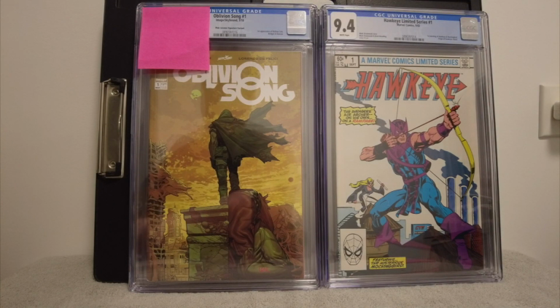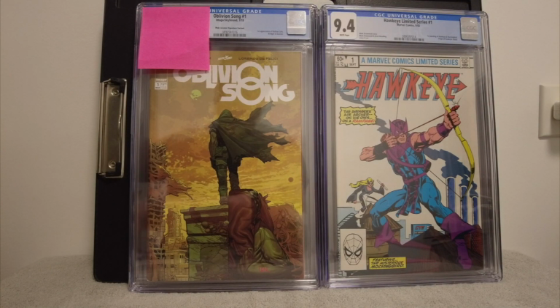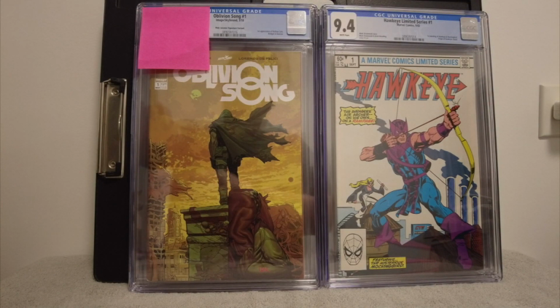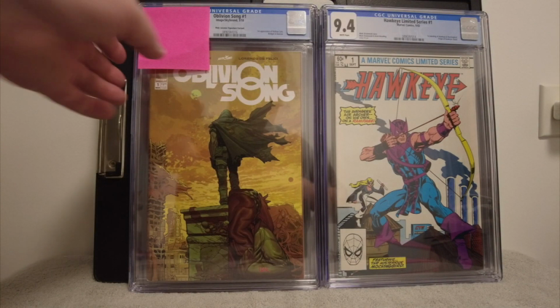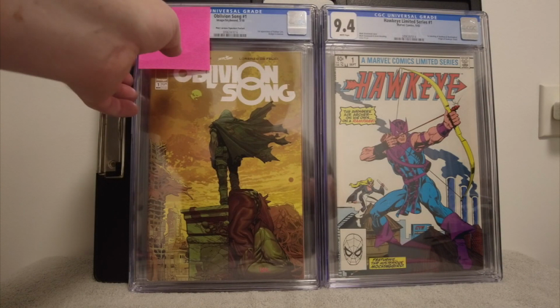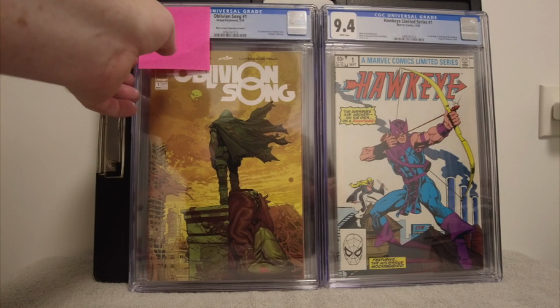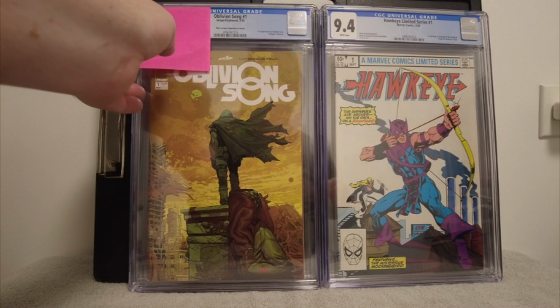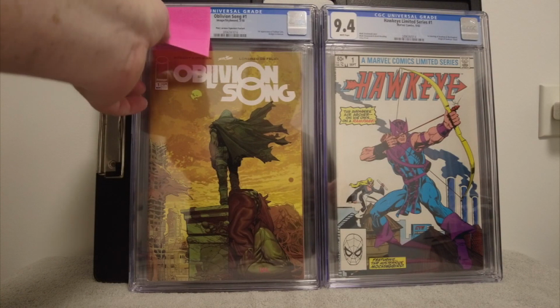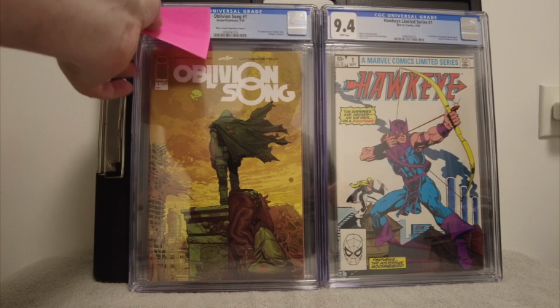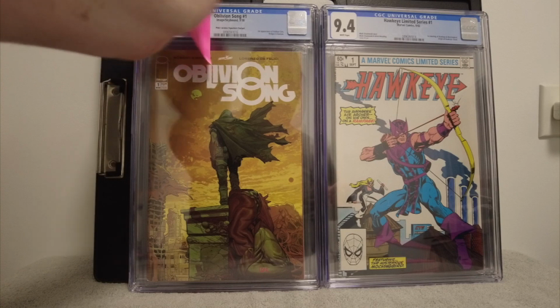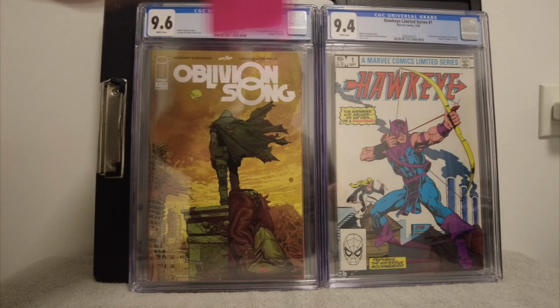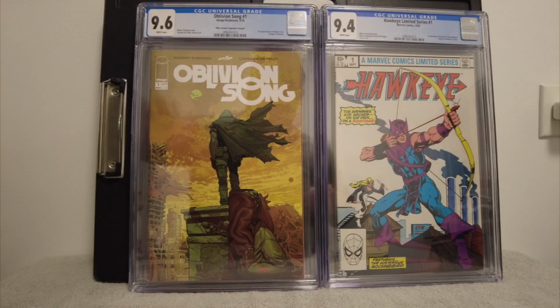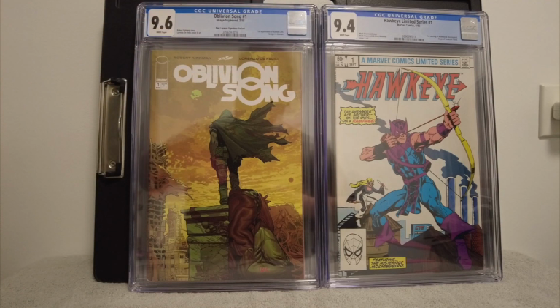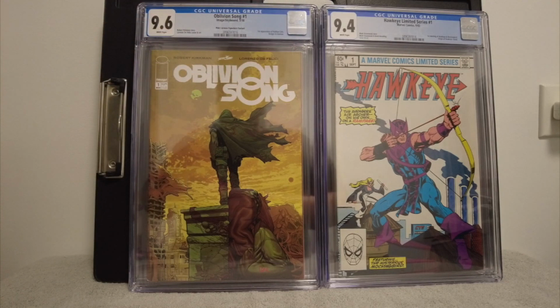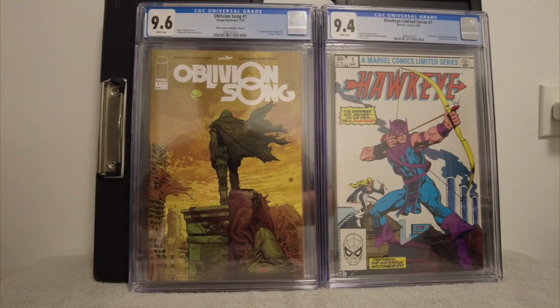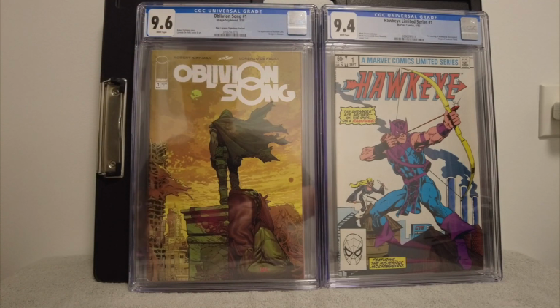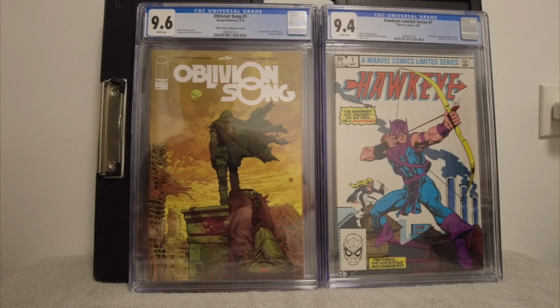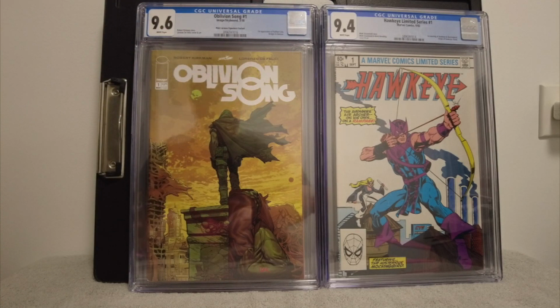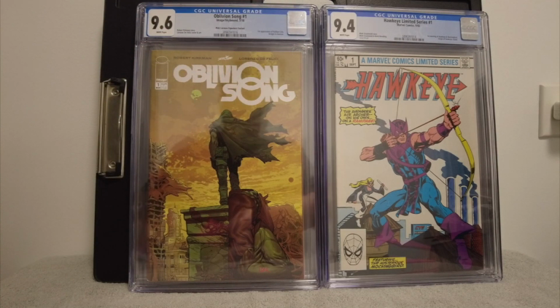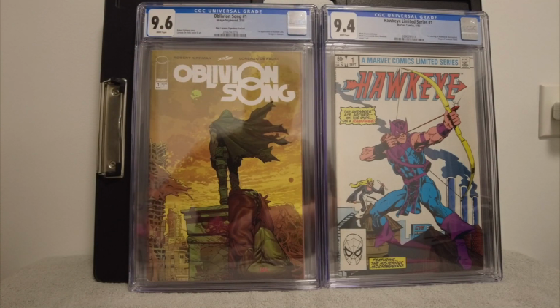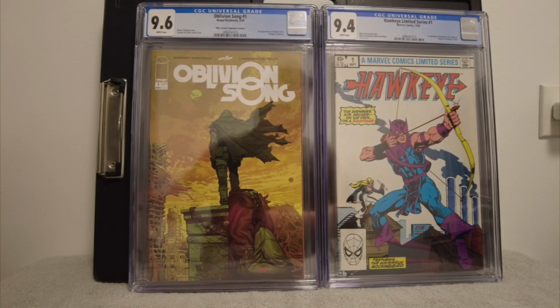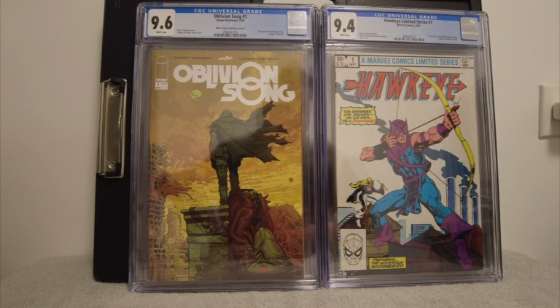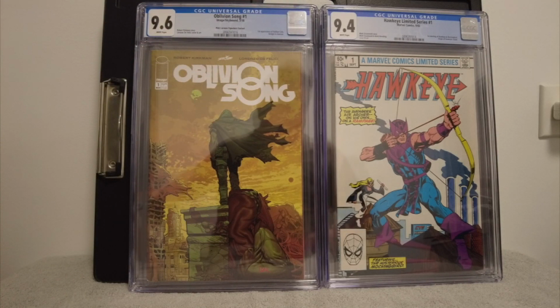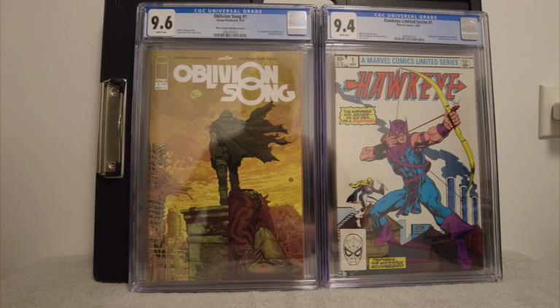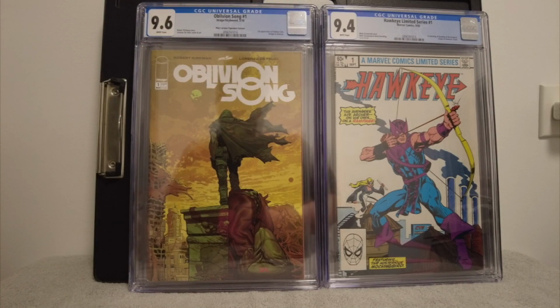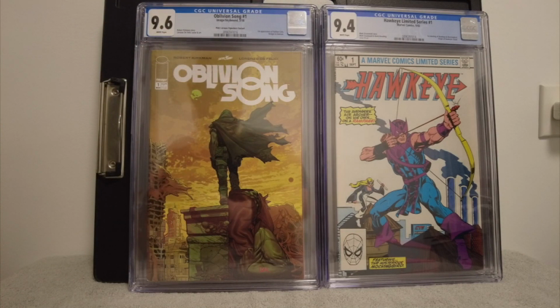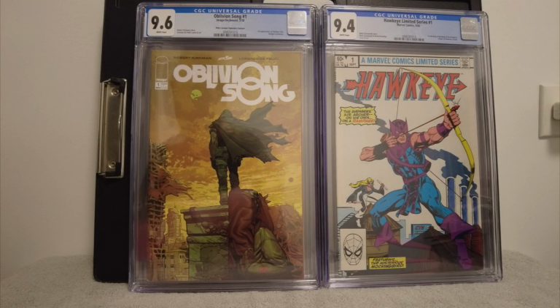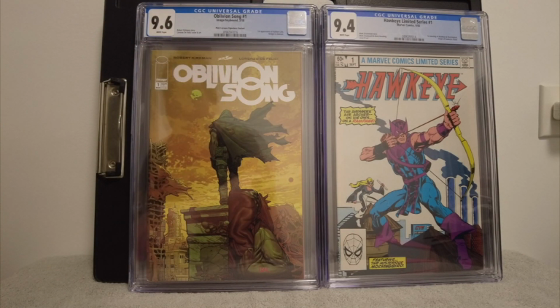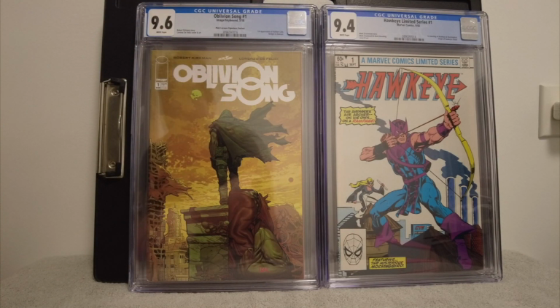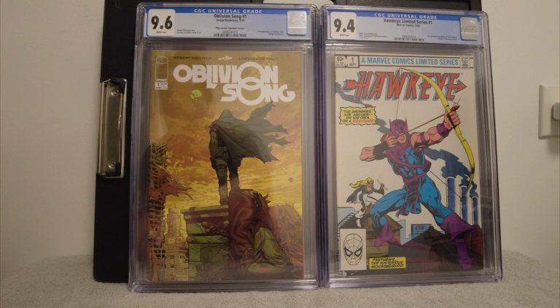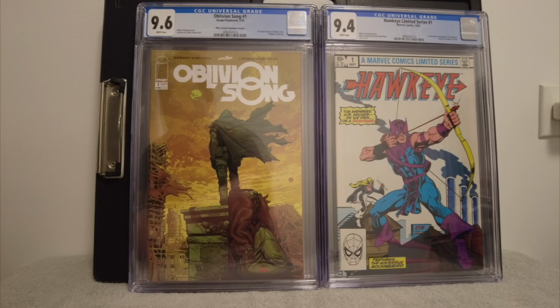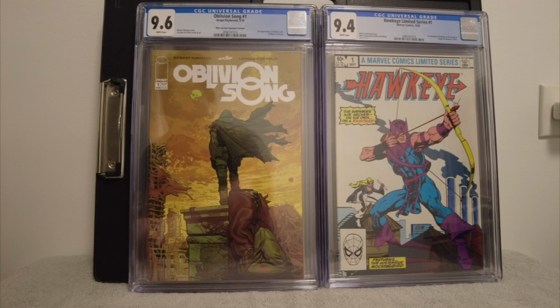That Hawkeye looks great — the white pages, right? Another 9.6. Come on. I got two more books — here we go.